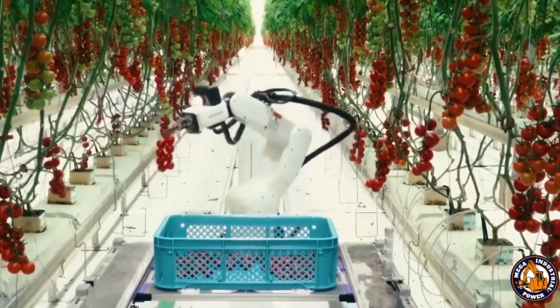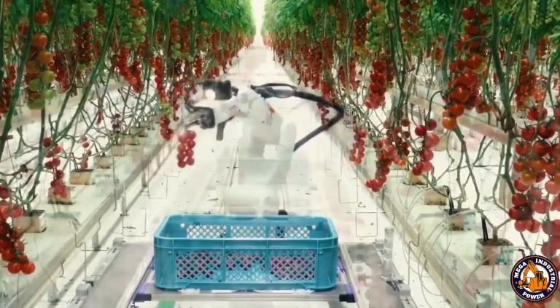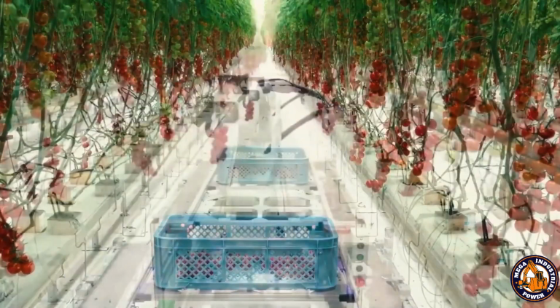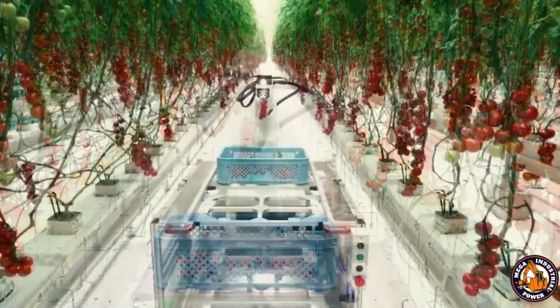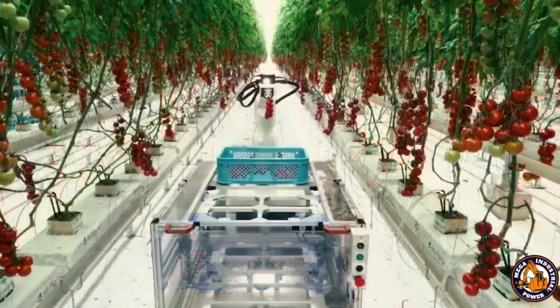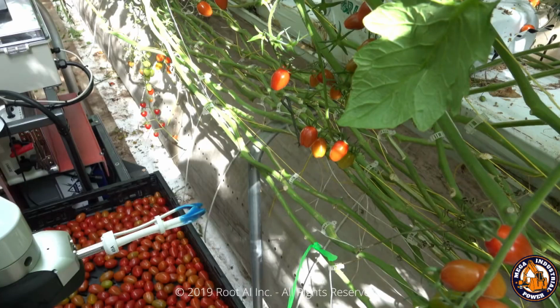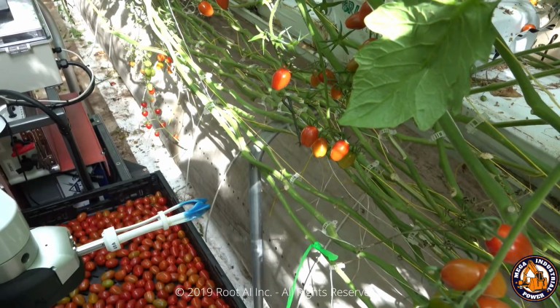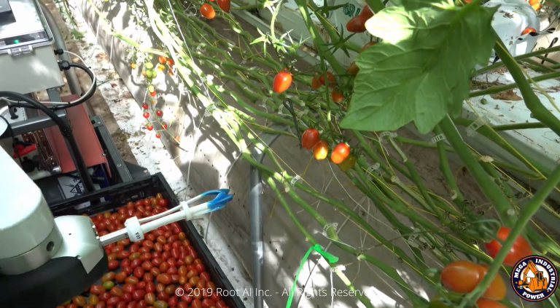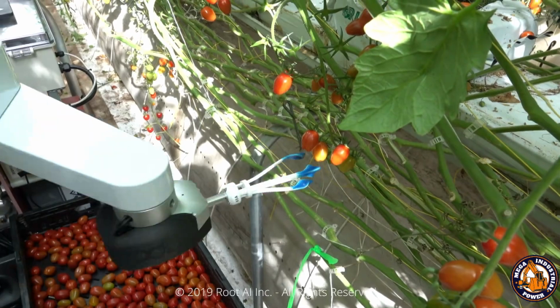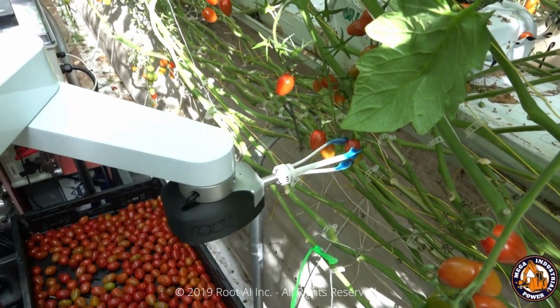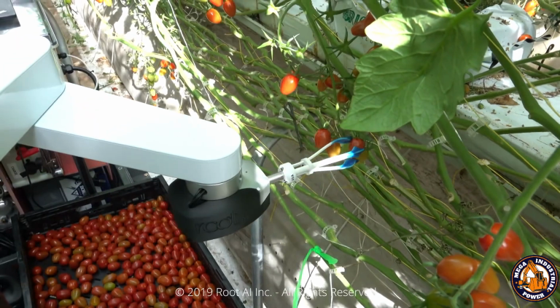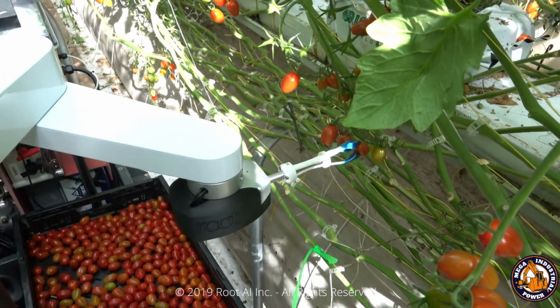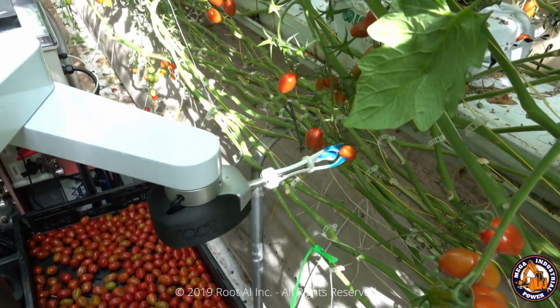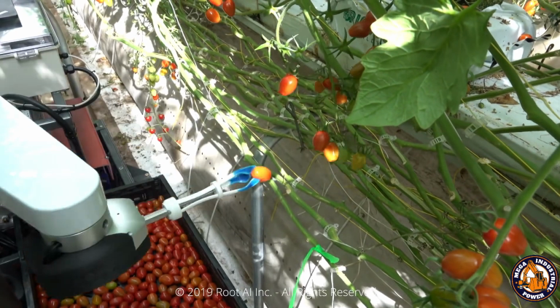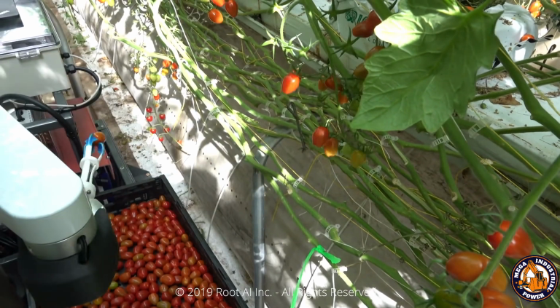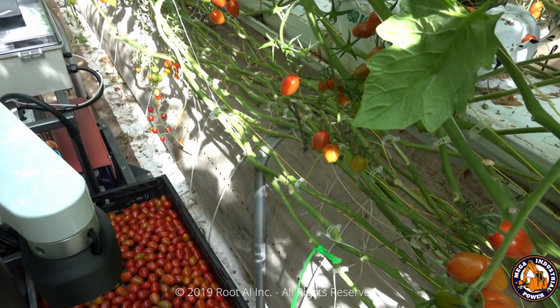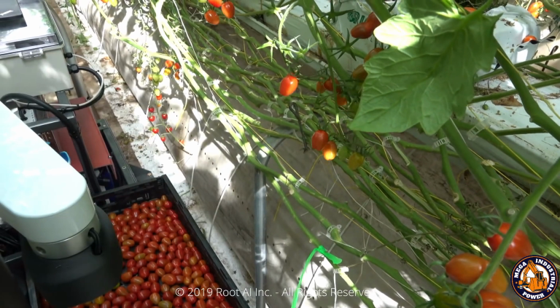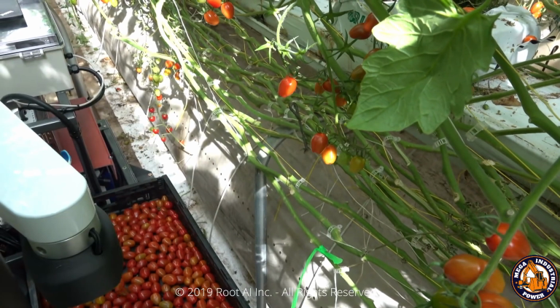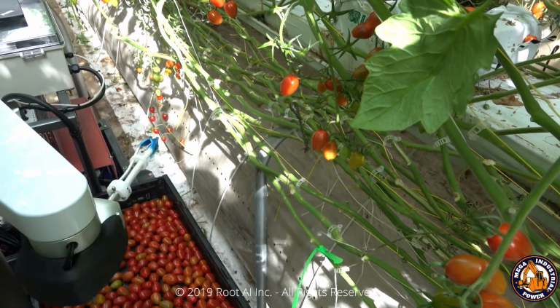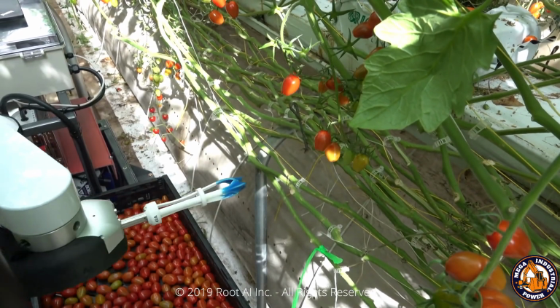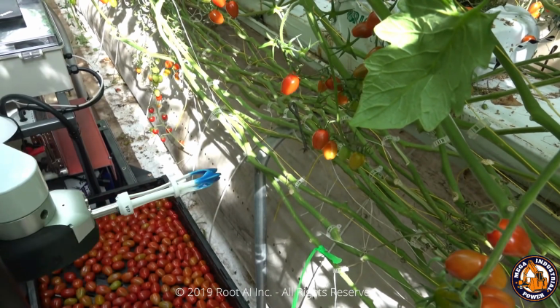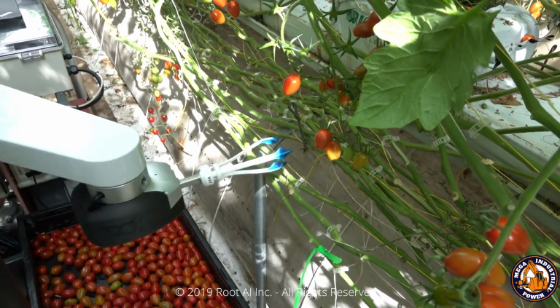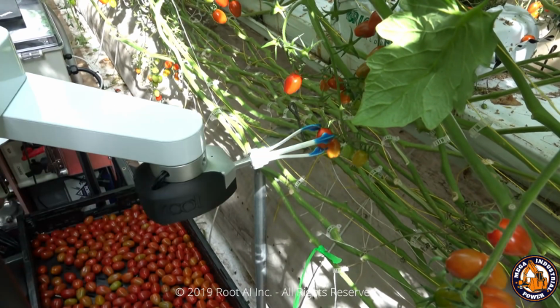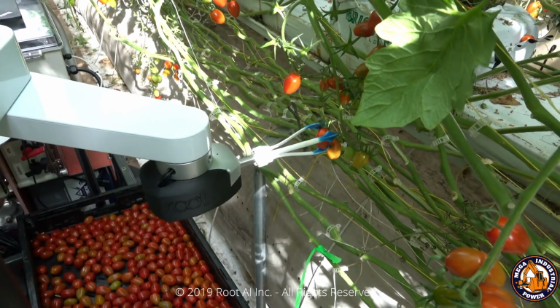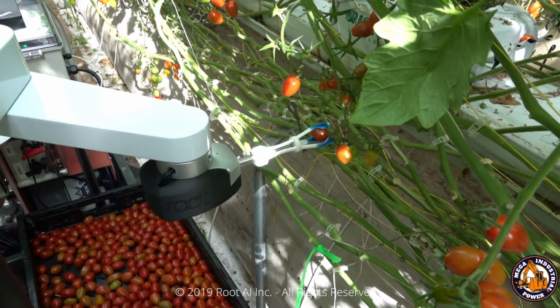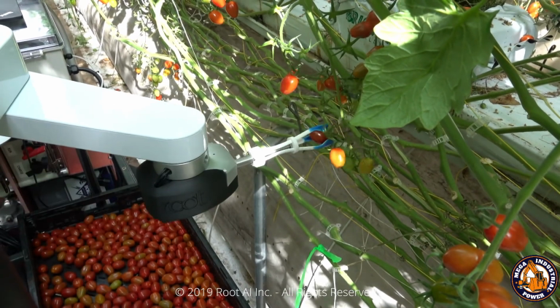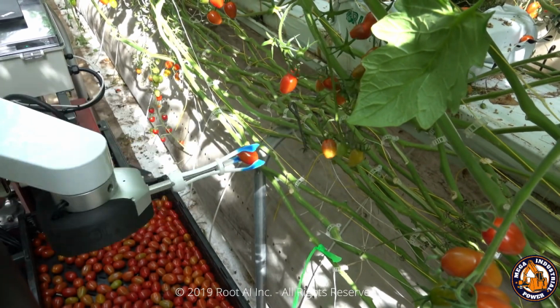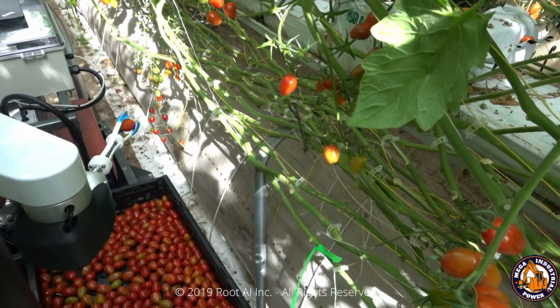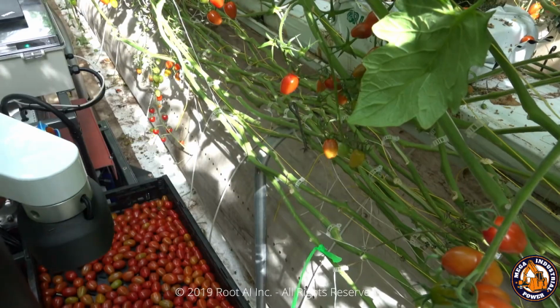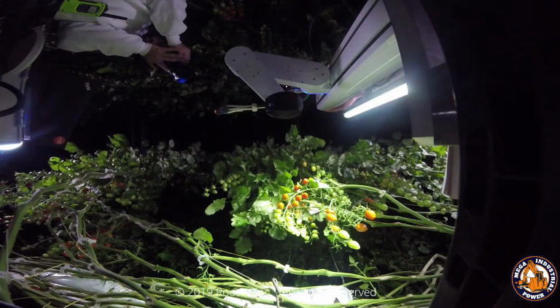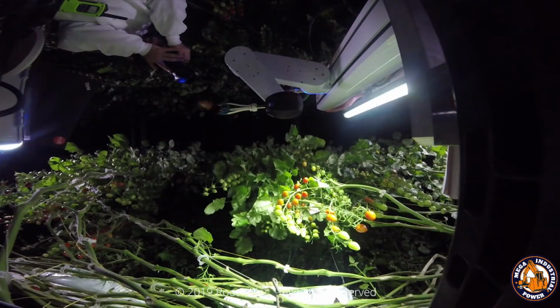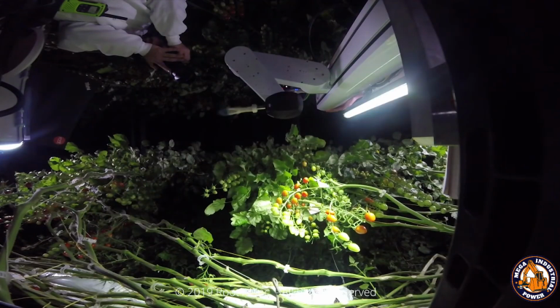No complaints, no overtime pay. While humans need flashlights and coffee, Virgo One just needs battery power.